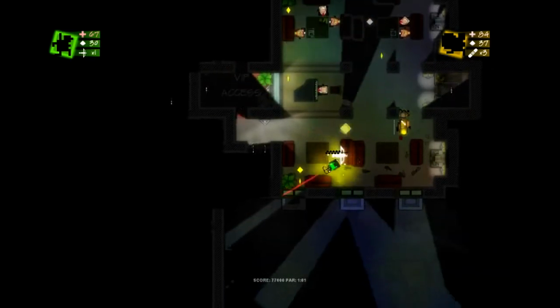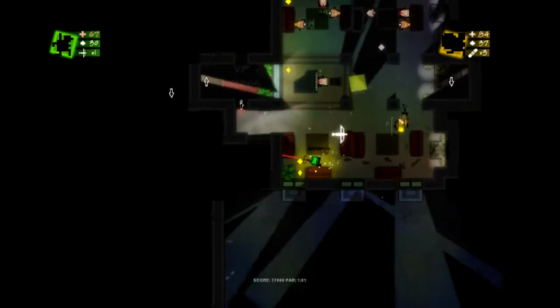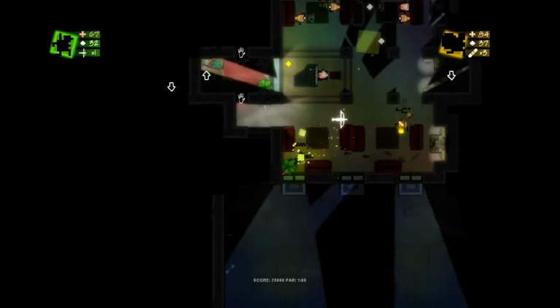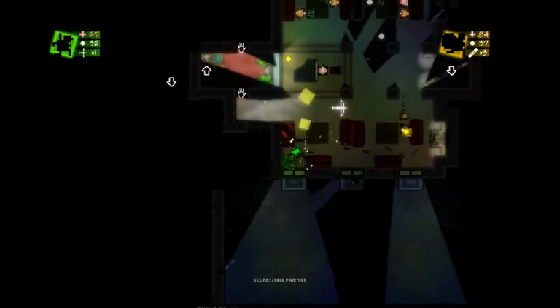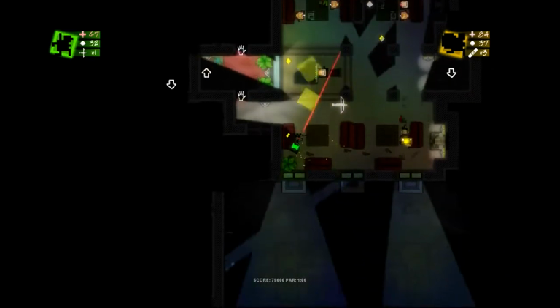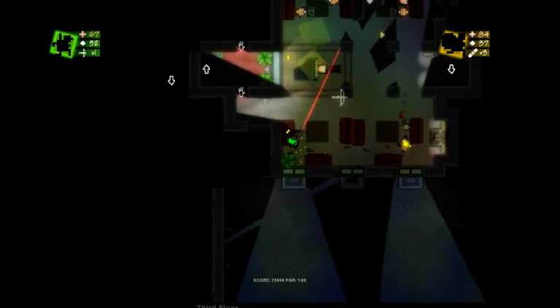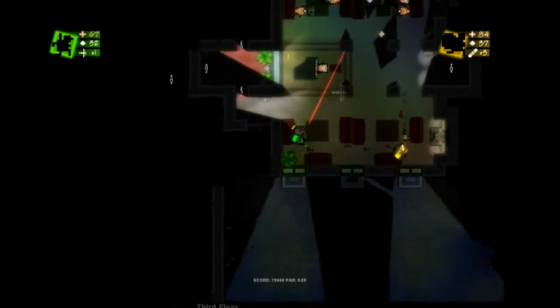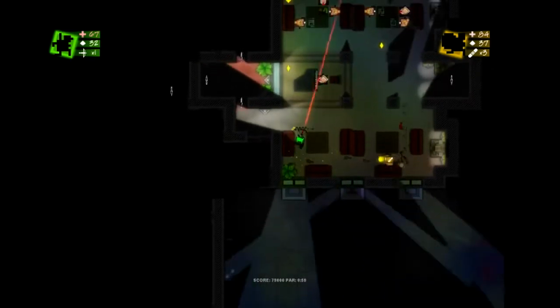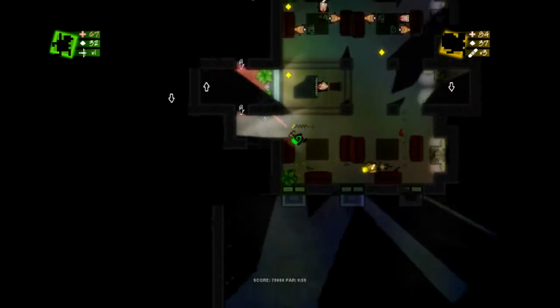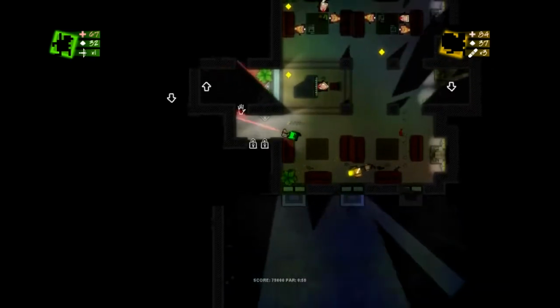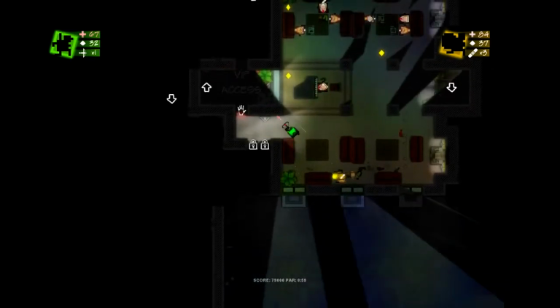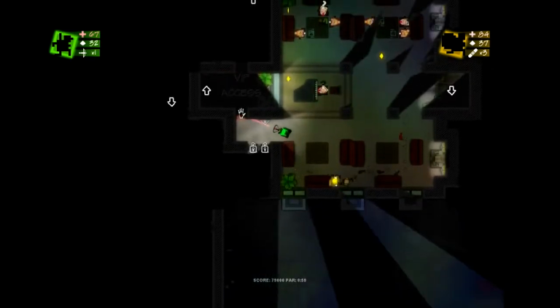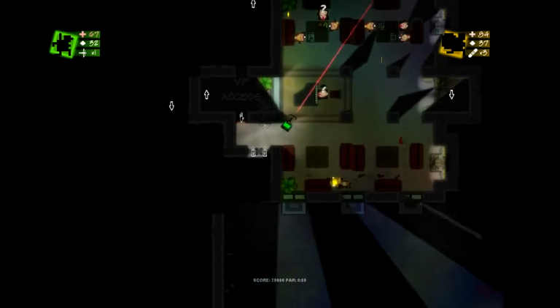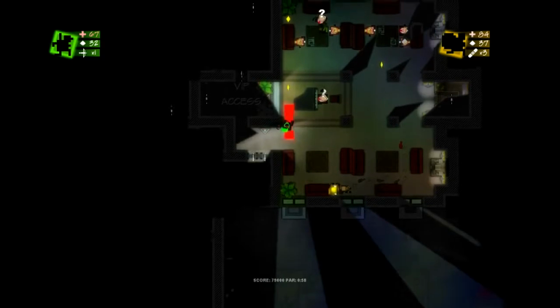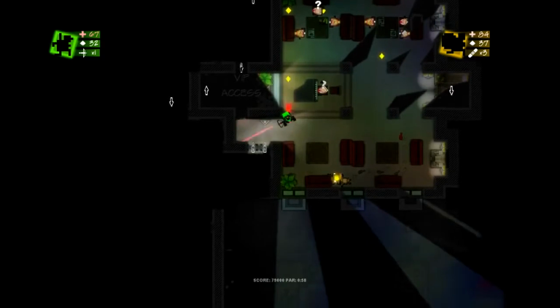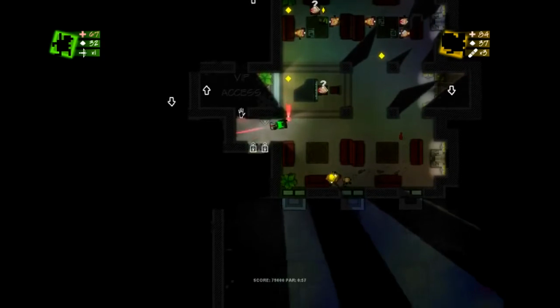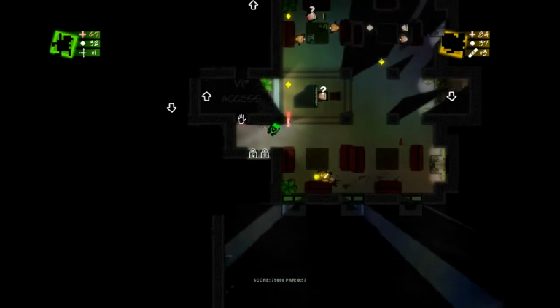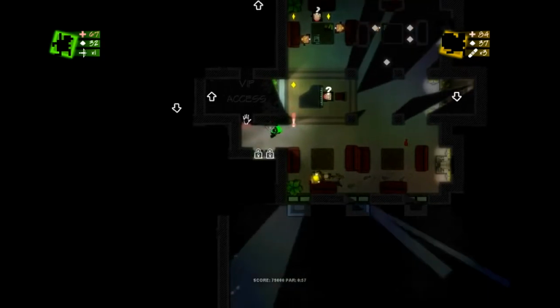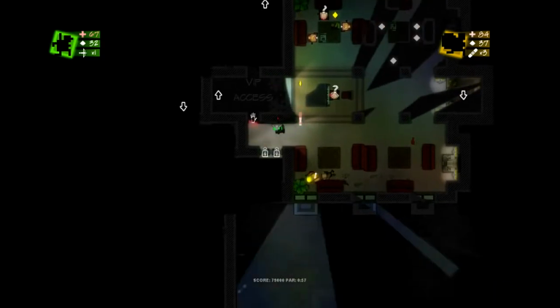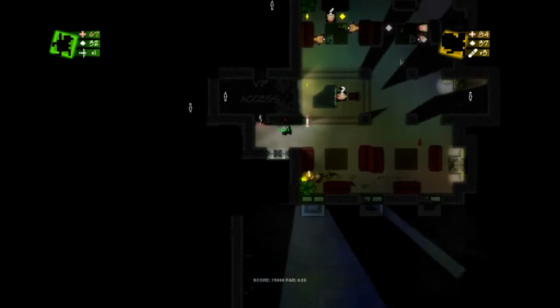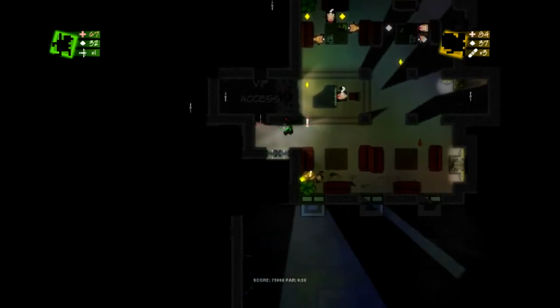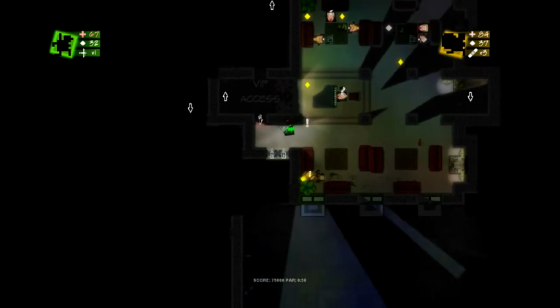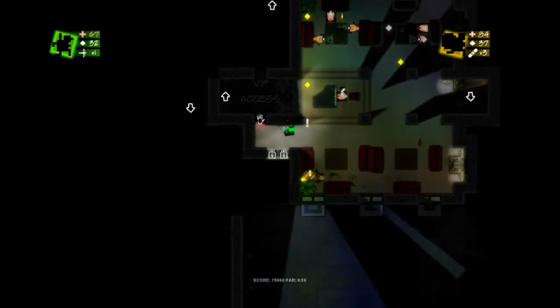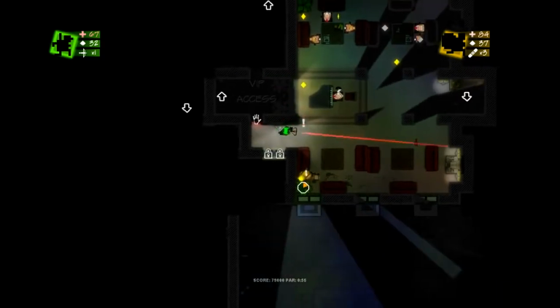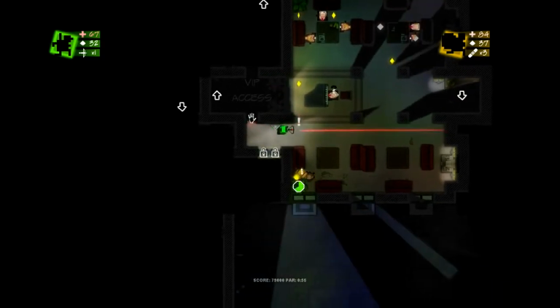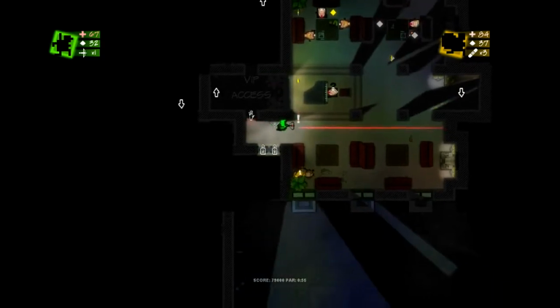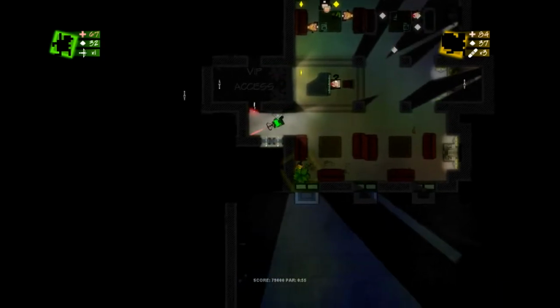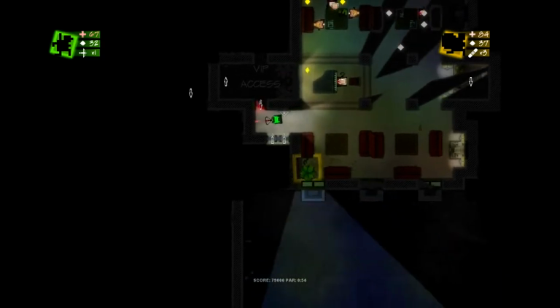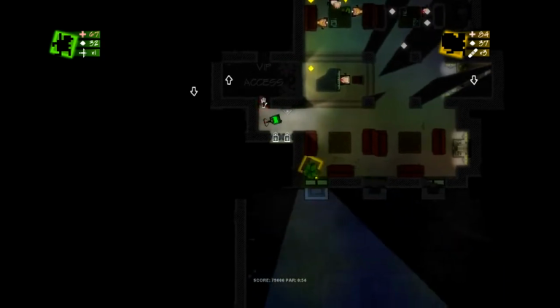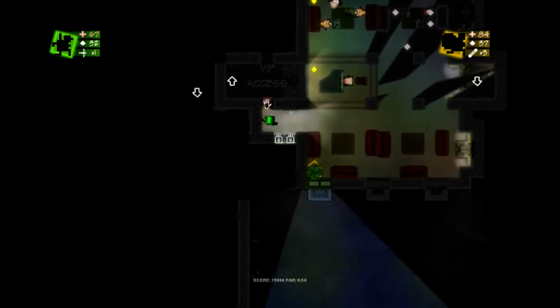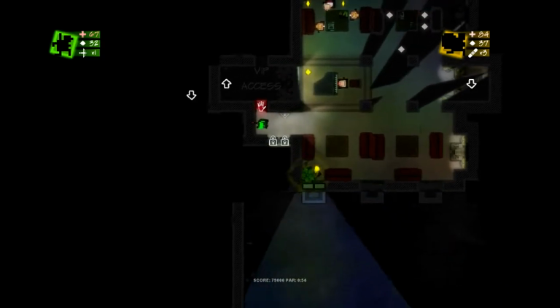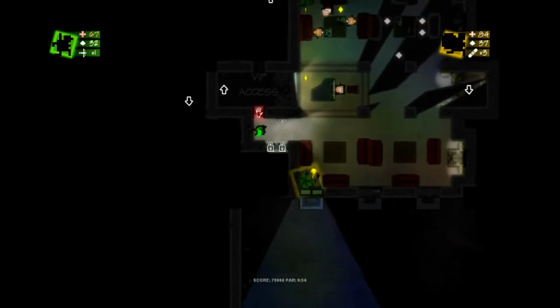See that little door with the hand on it there — it's got an alarm. You can see it's blinking red. We're going to have to find a way through it.